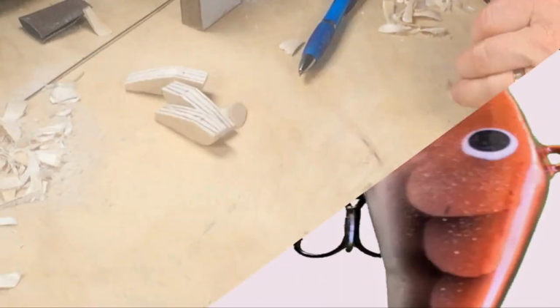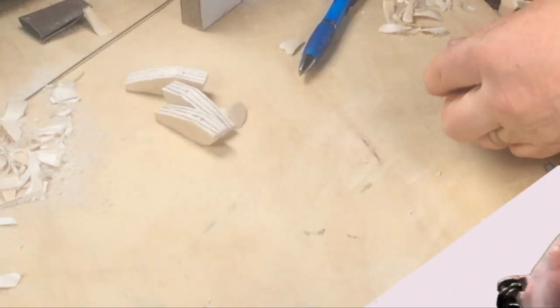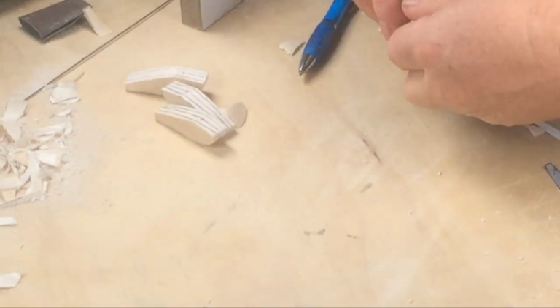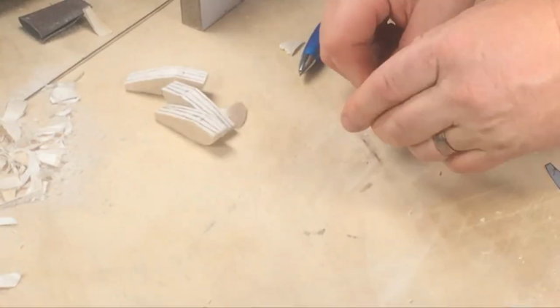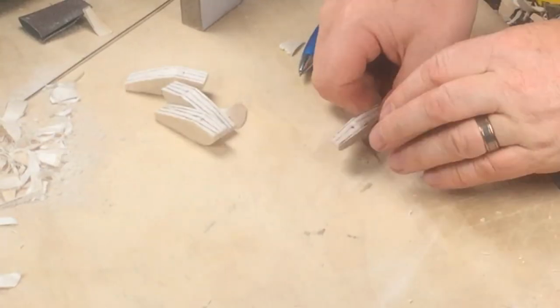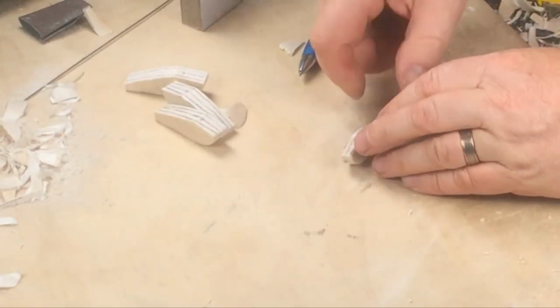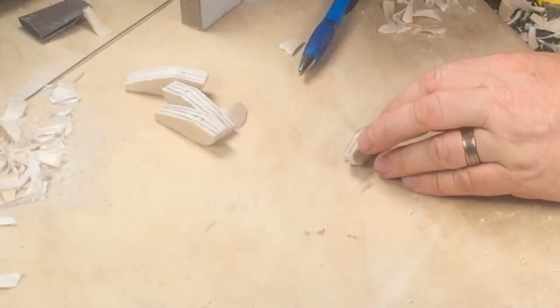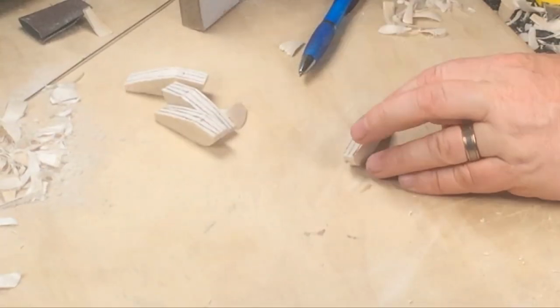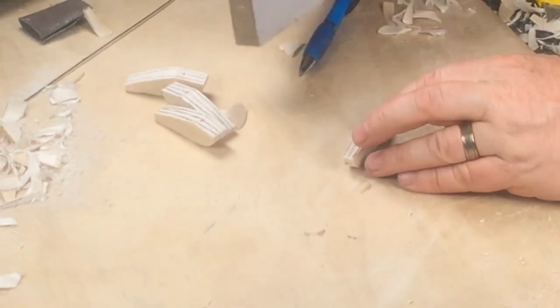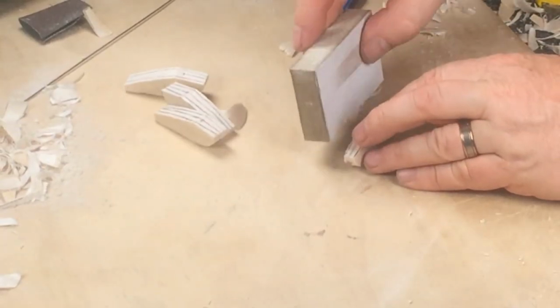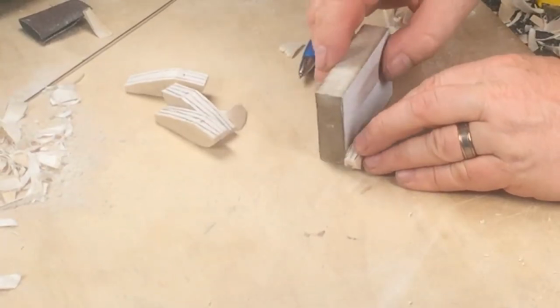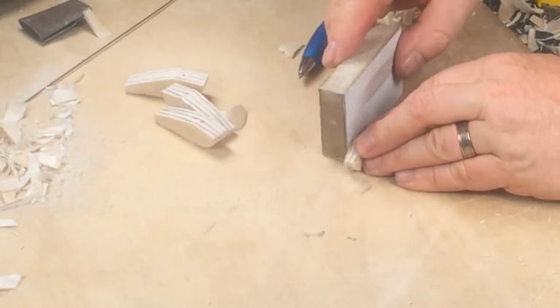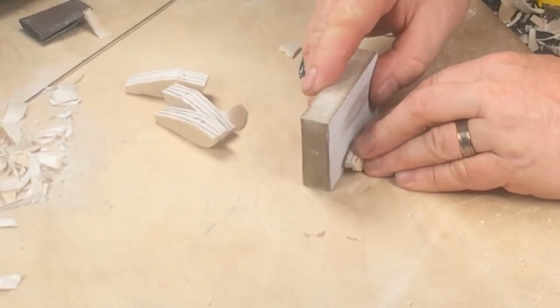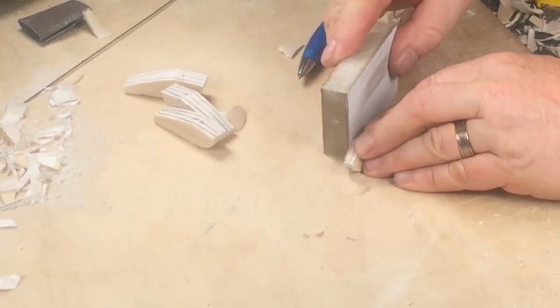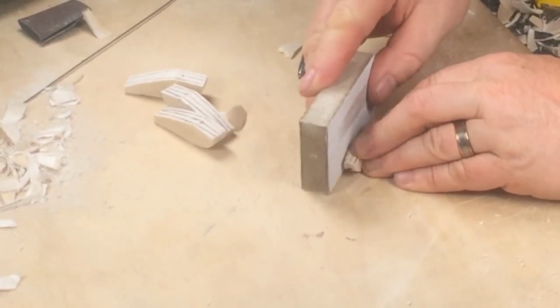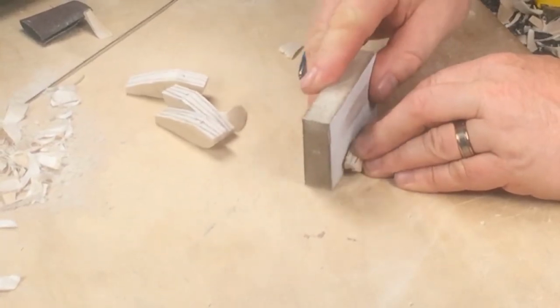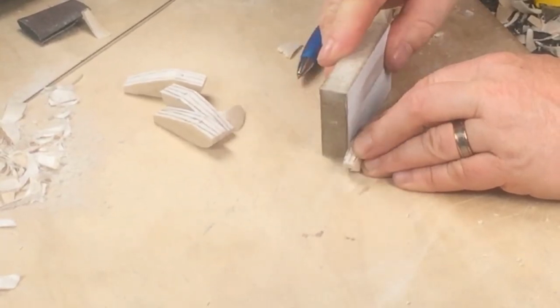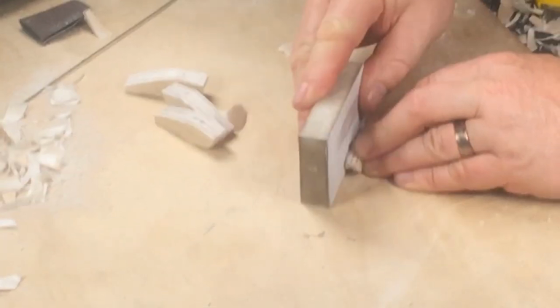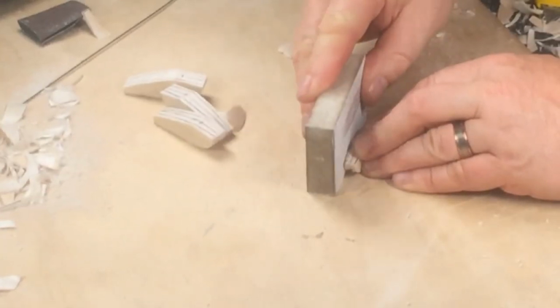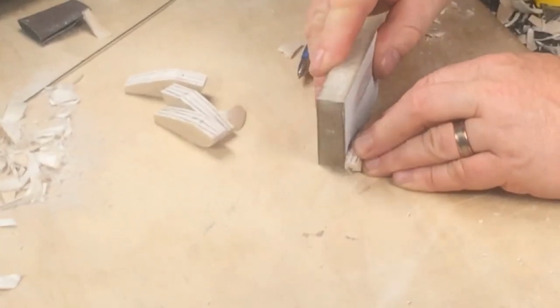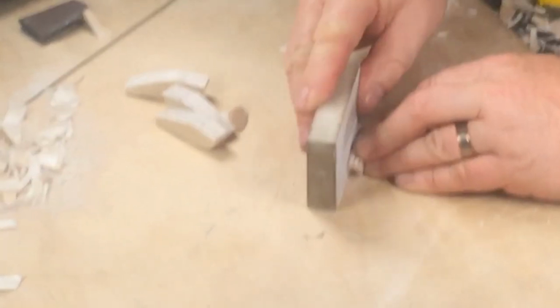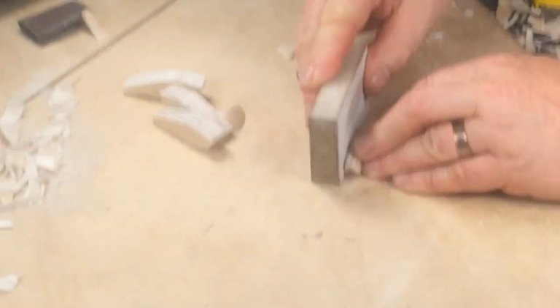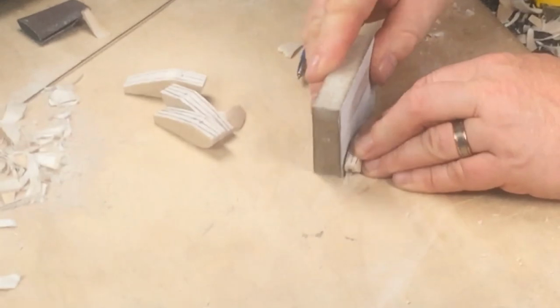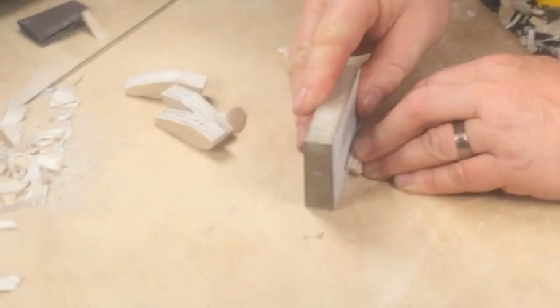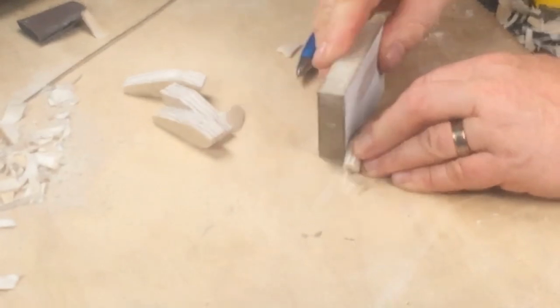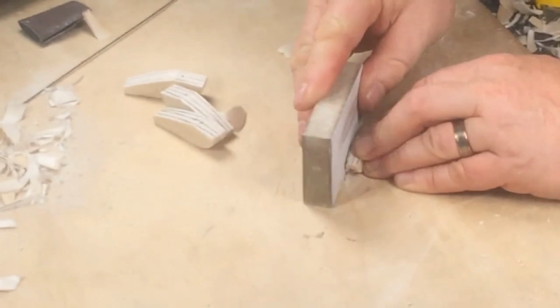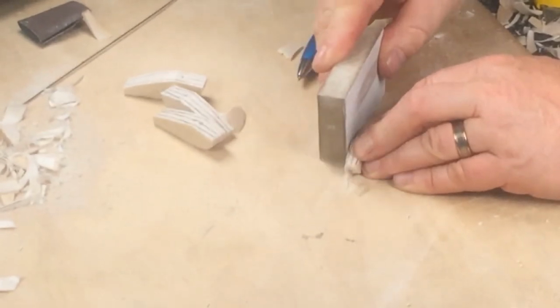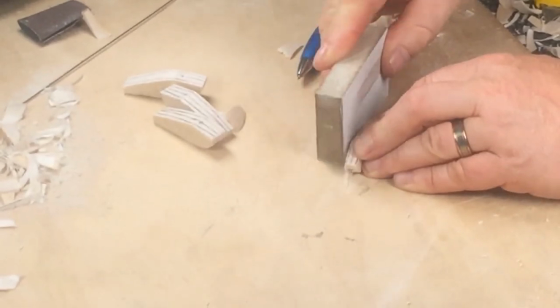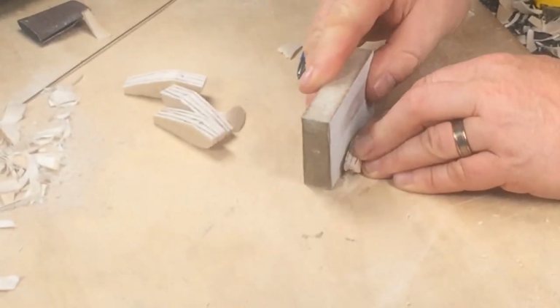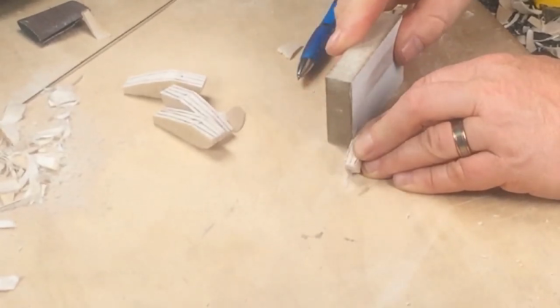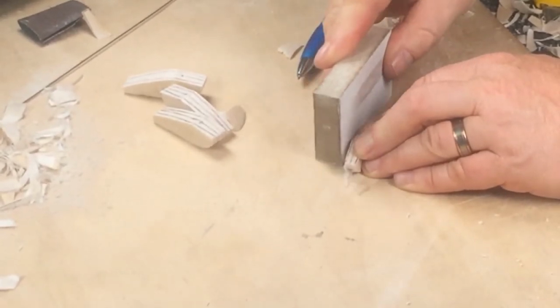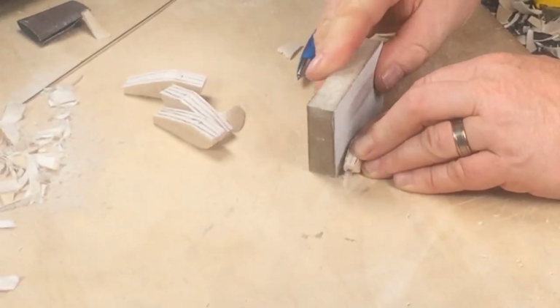Now it's time to square the blank up so that we can get everything properly aligned, balanced and symmetrical.